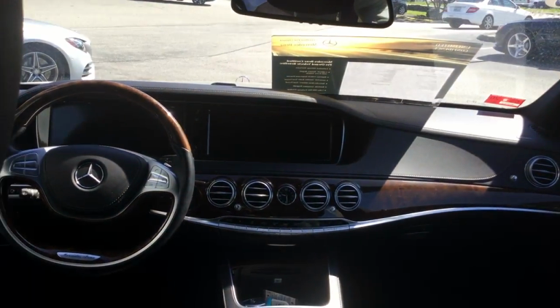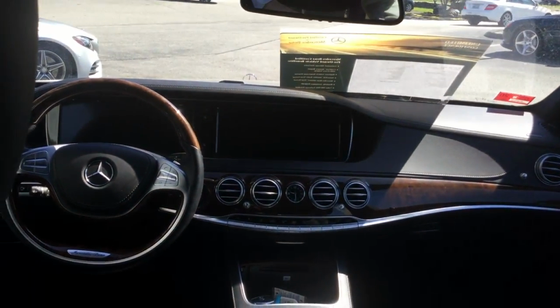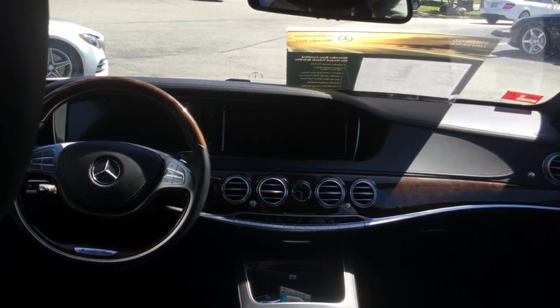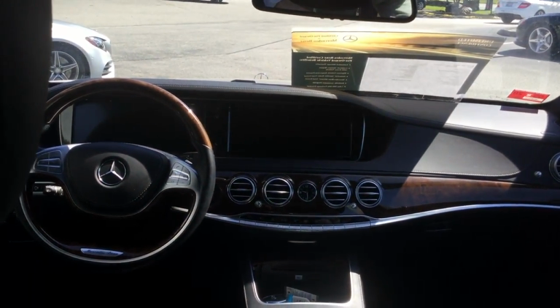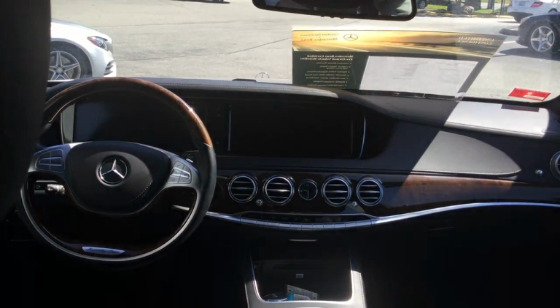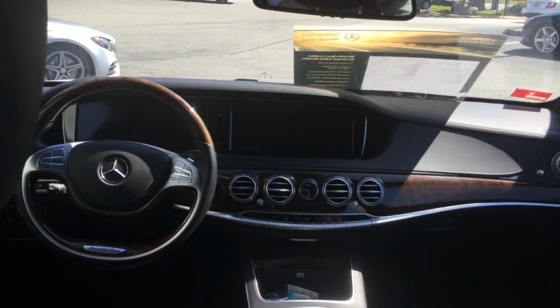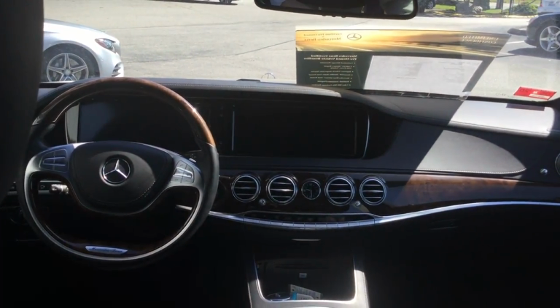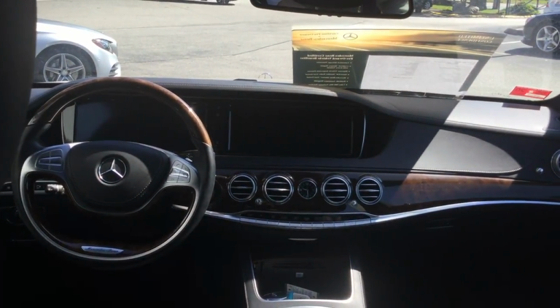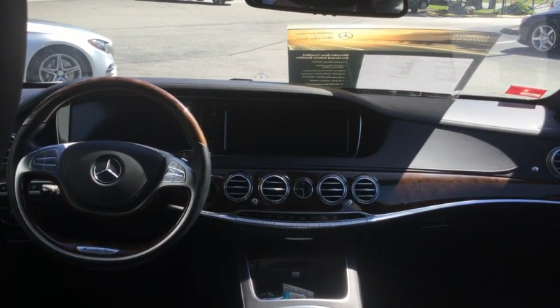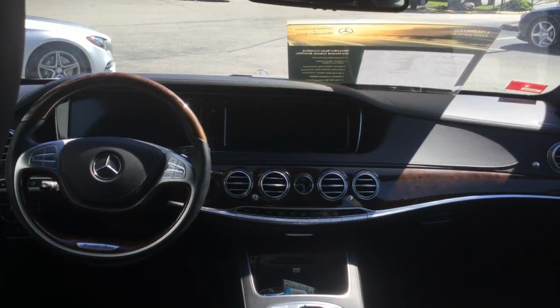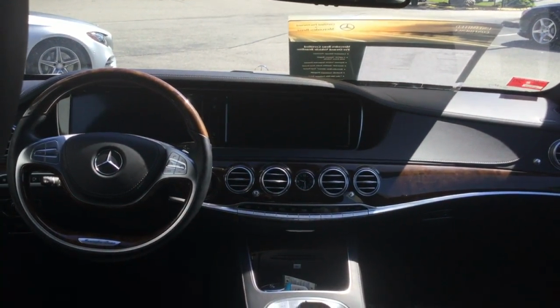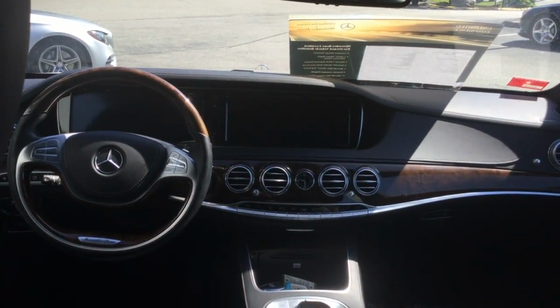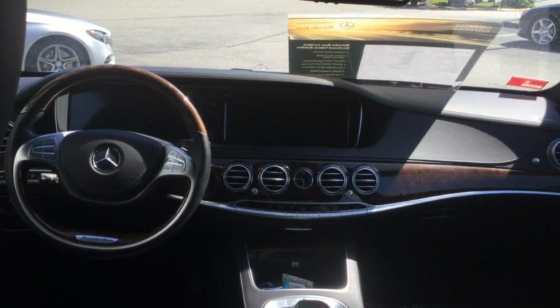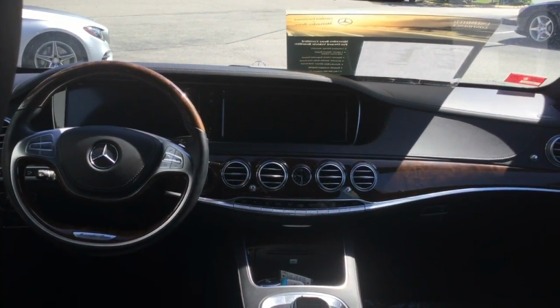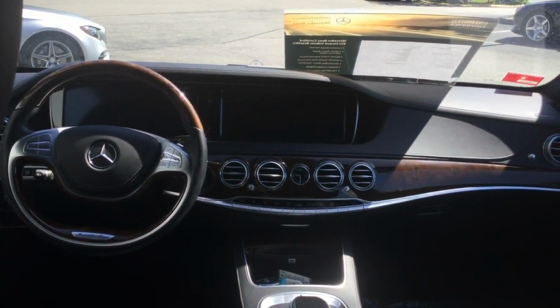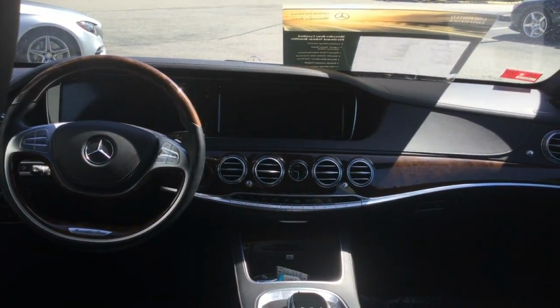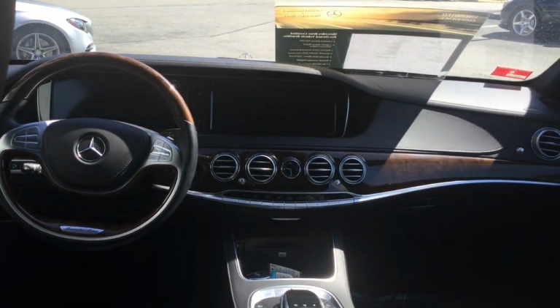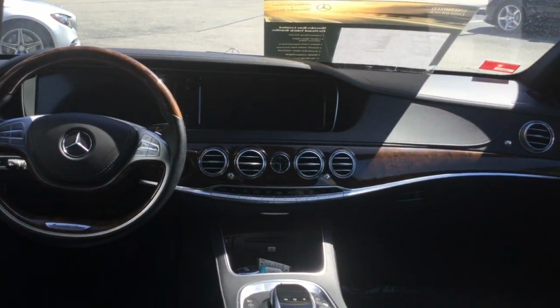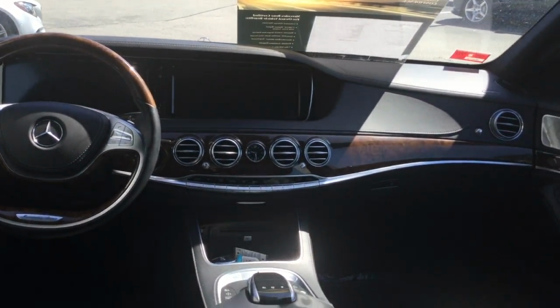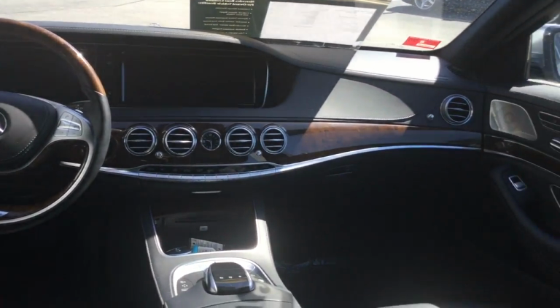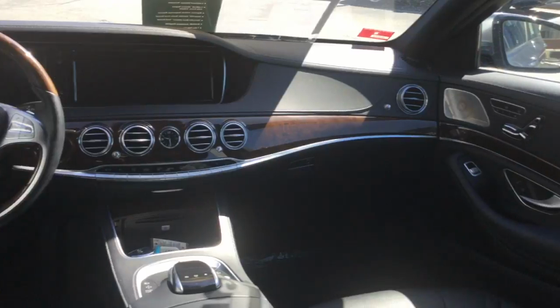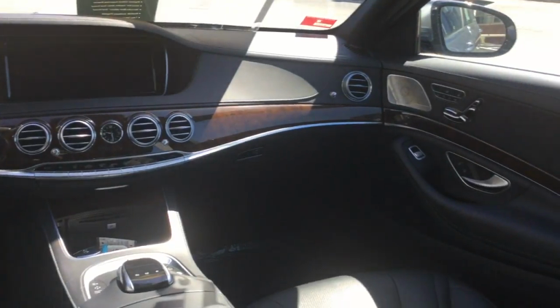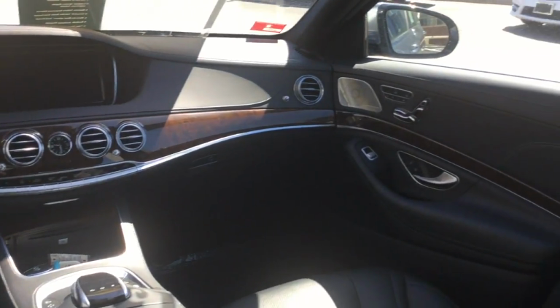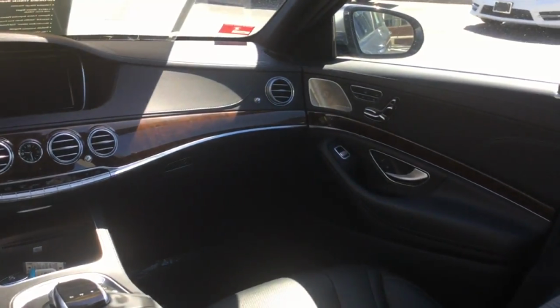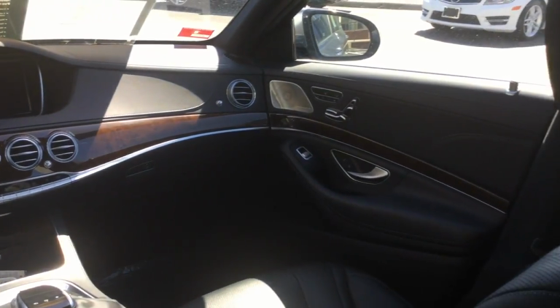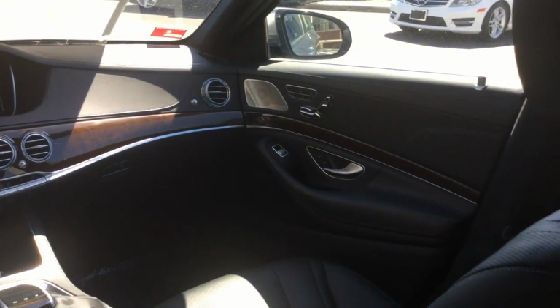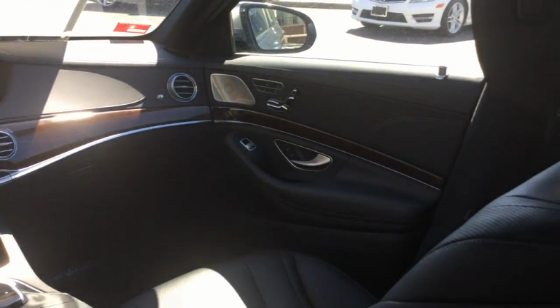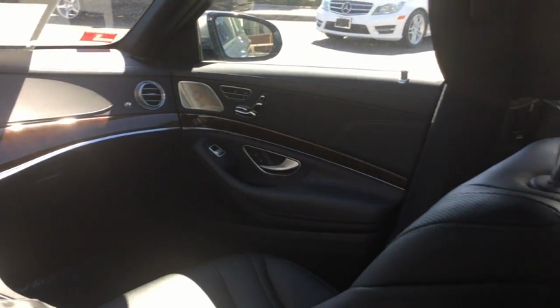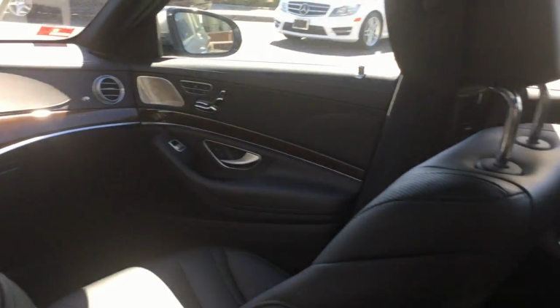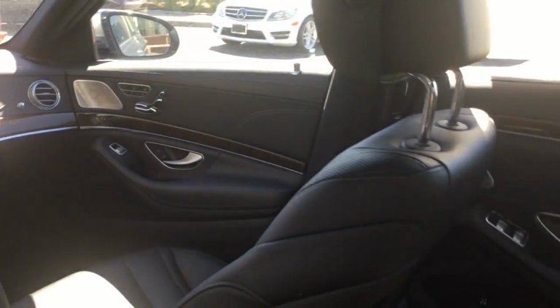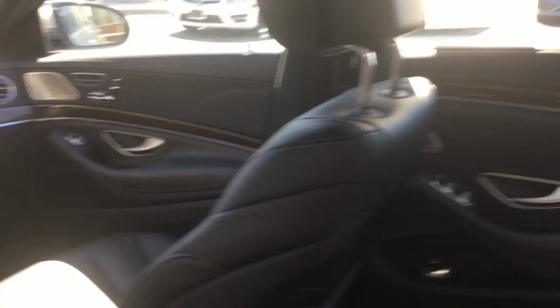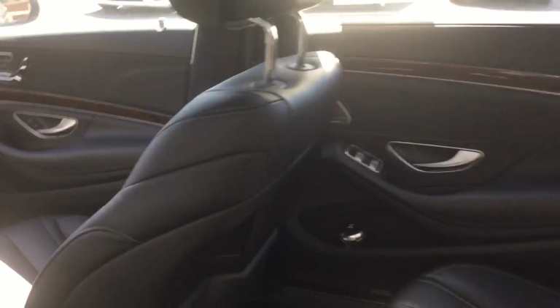Gorgeous interior, has the burl walnut trim with the wood leather steering wheel, premium Burmeister sound.